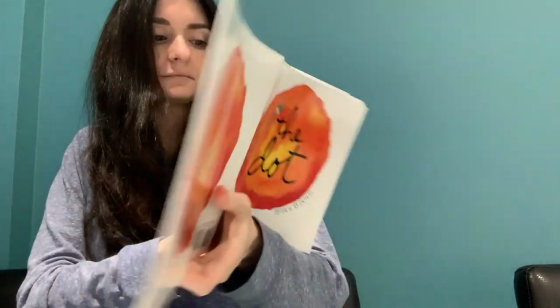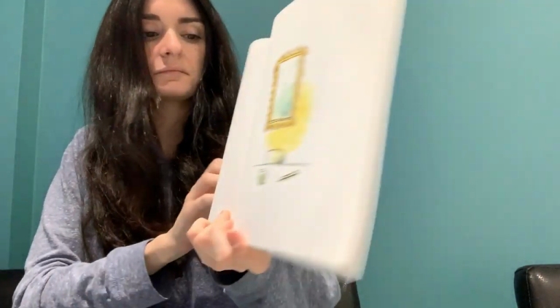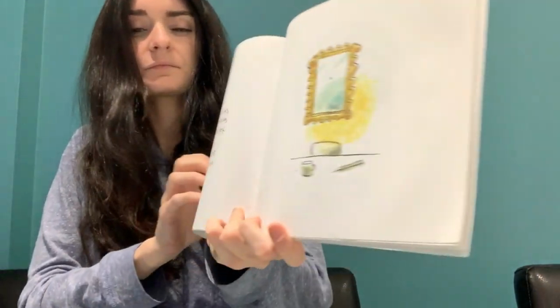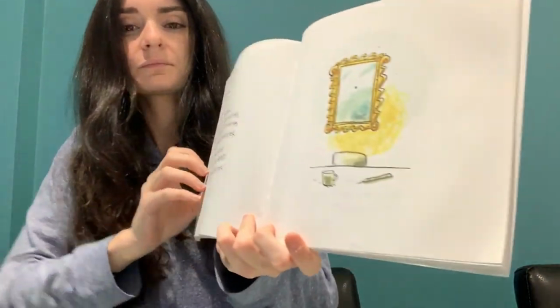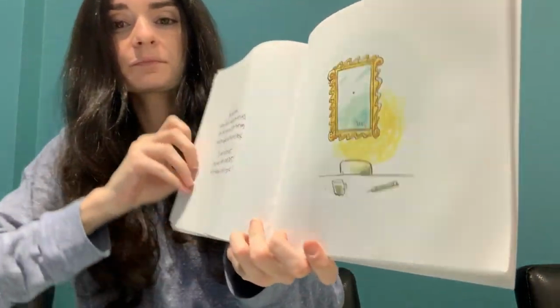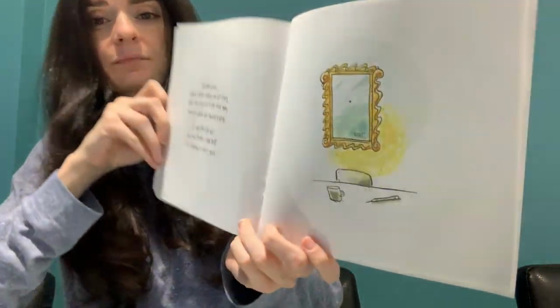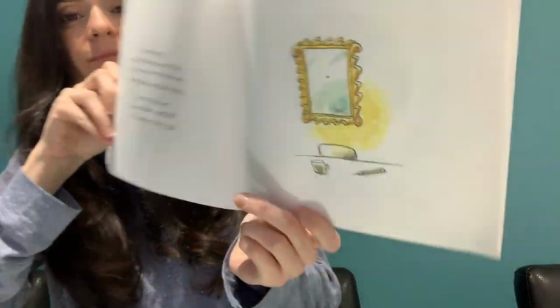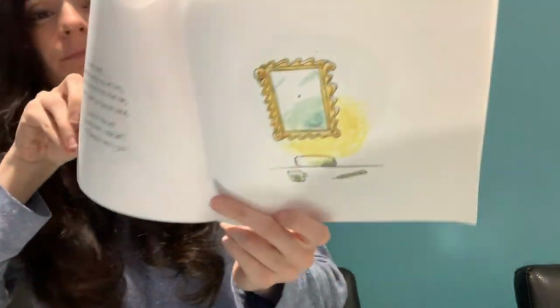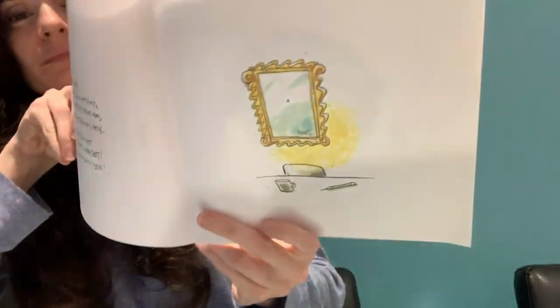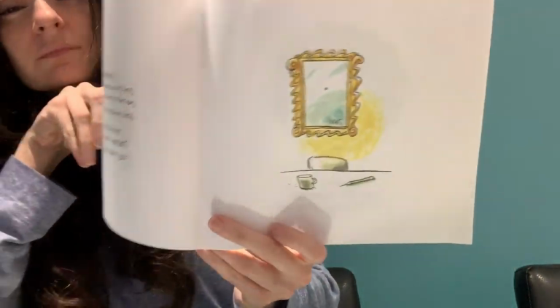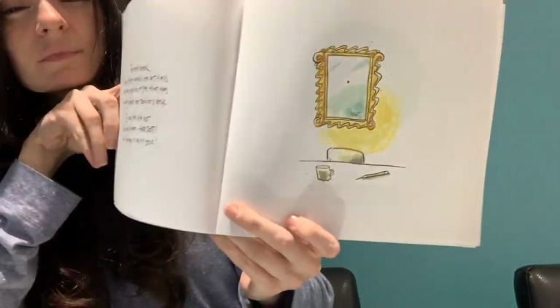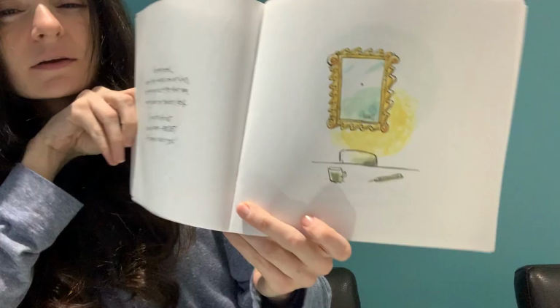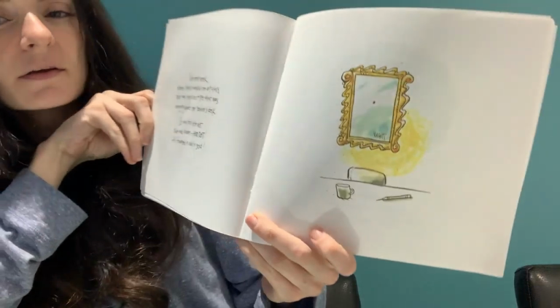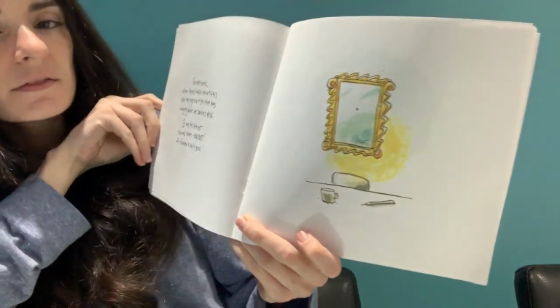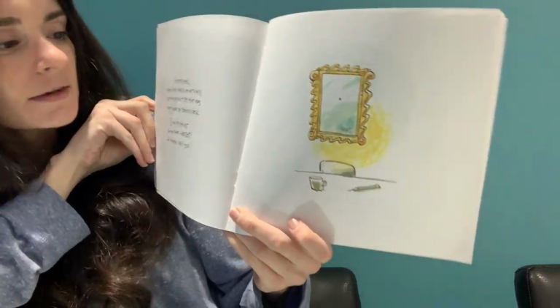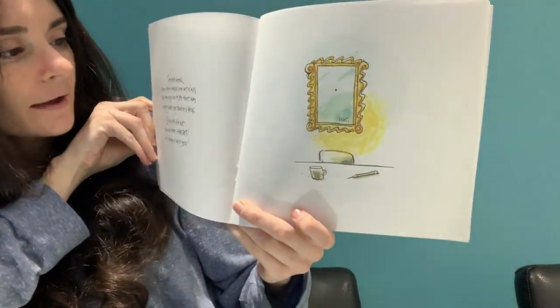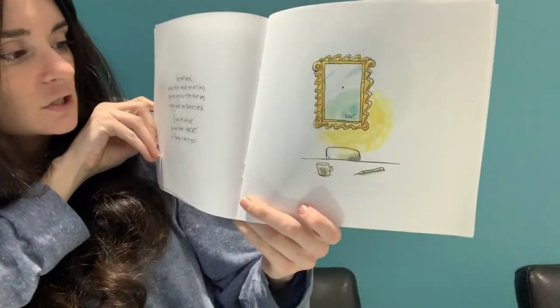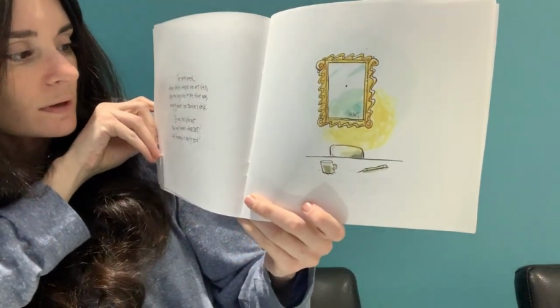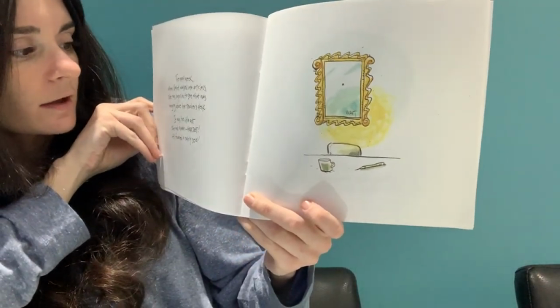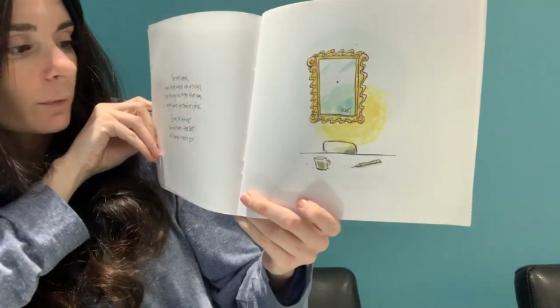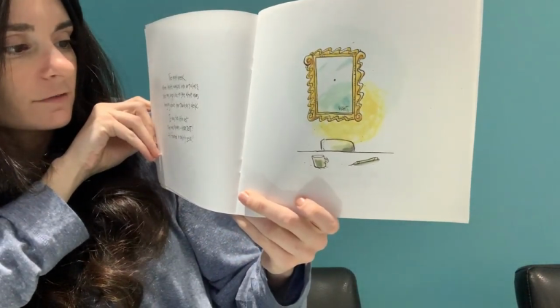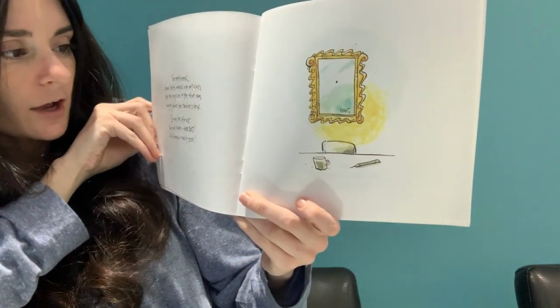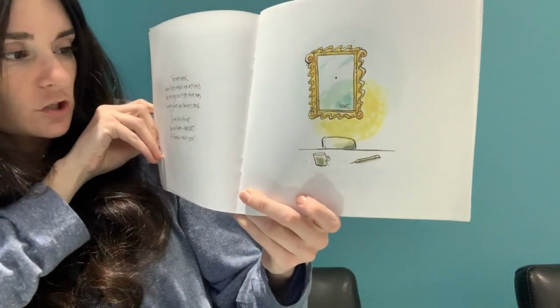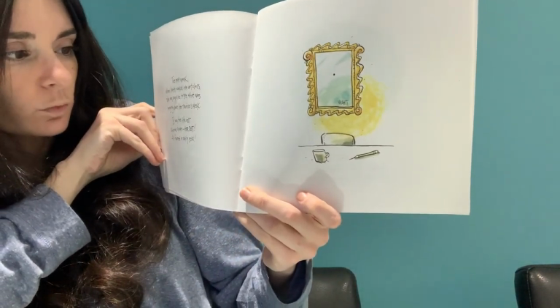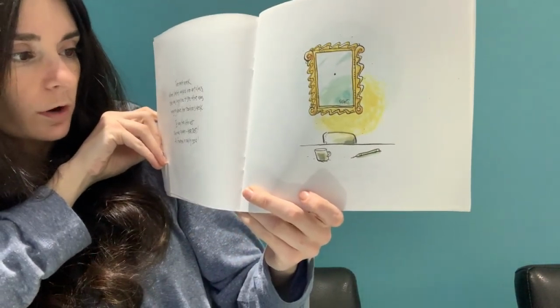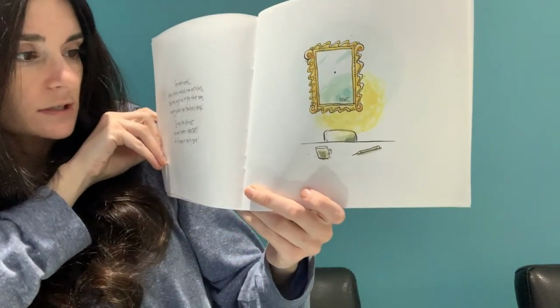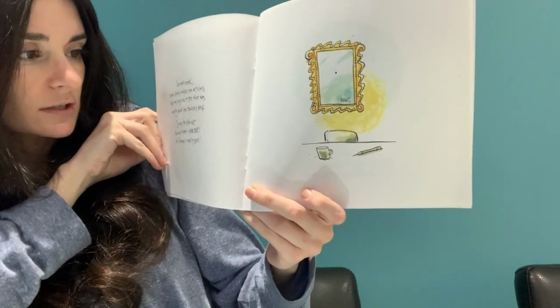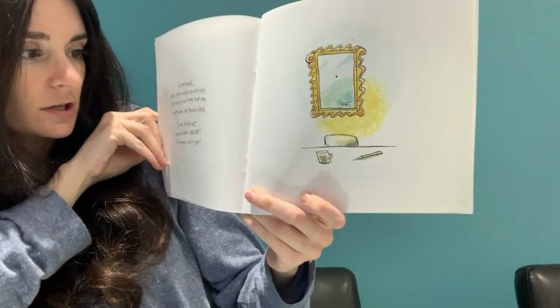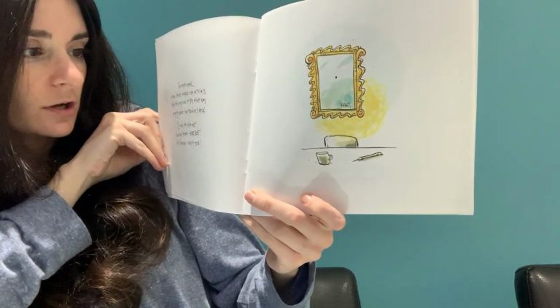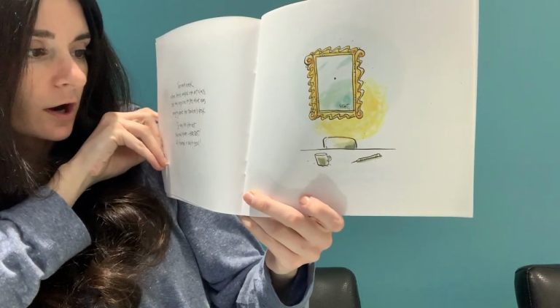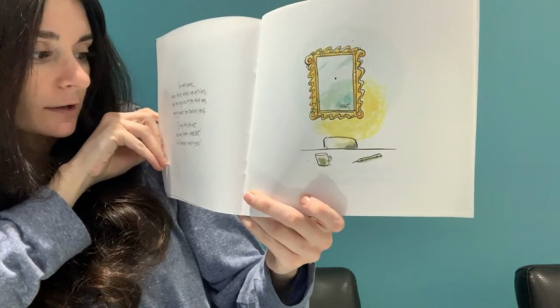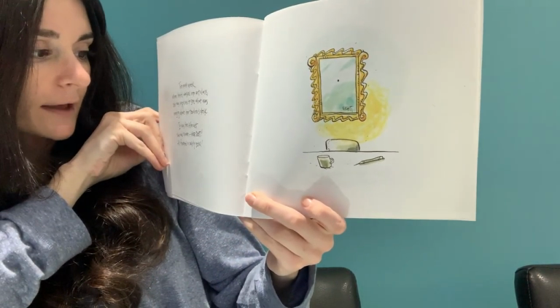Vashti thought for a moment. "Well, maybe I can't draw, but I can sign my name."